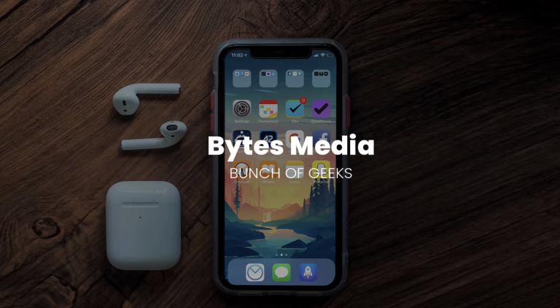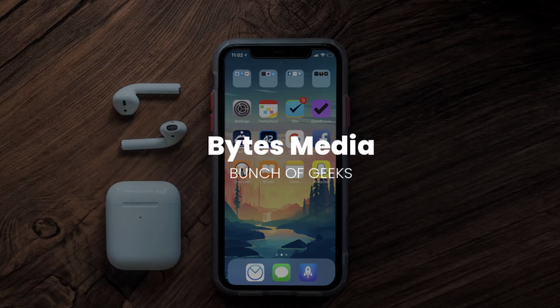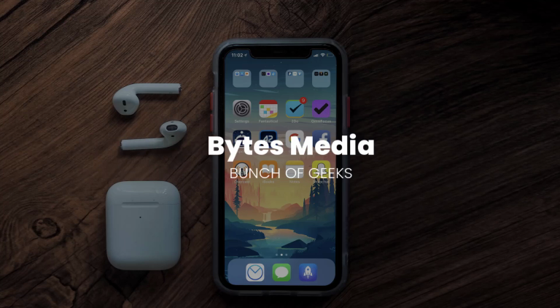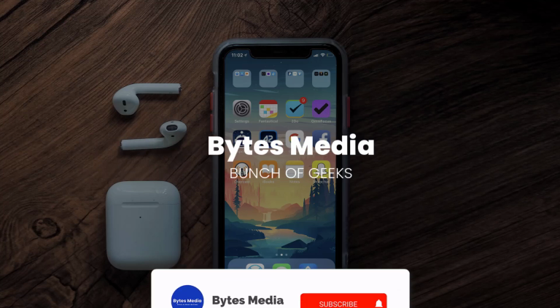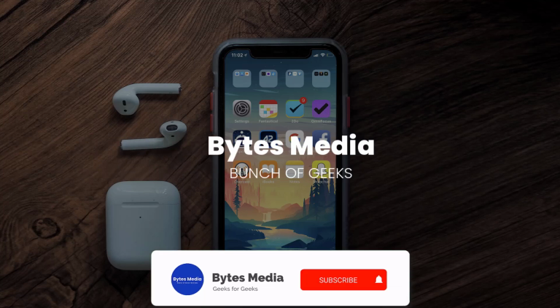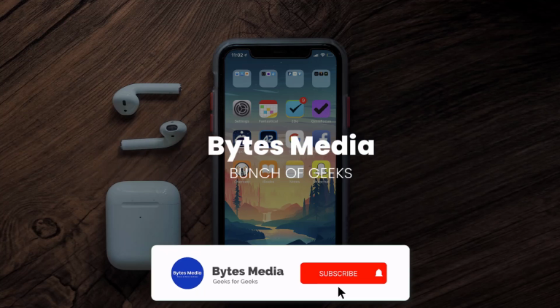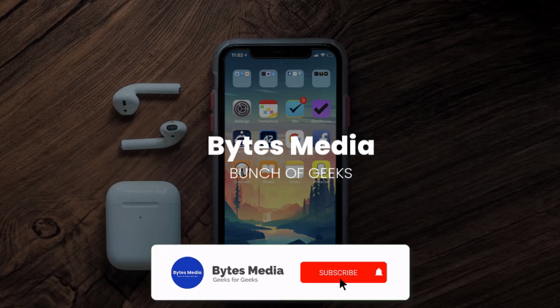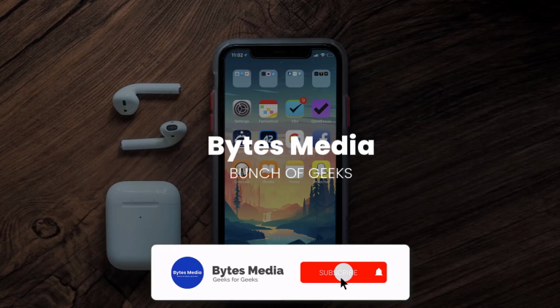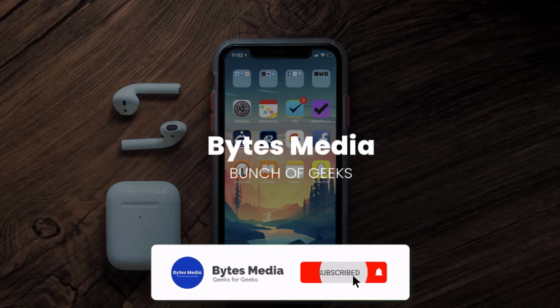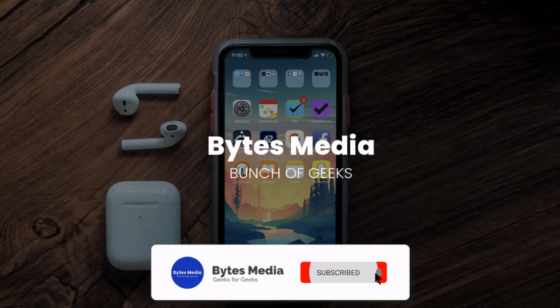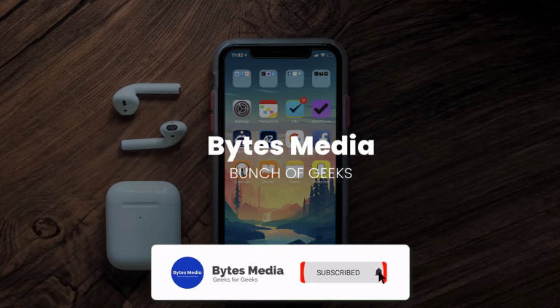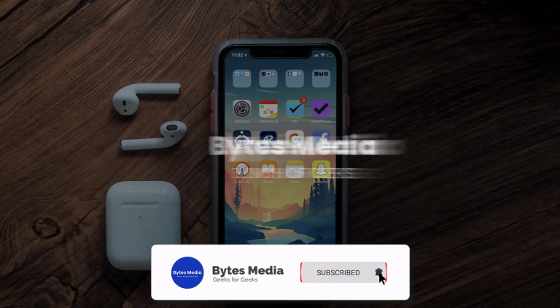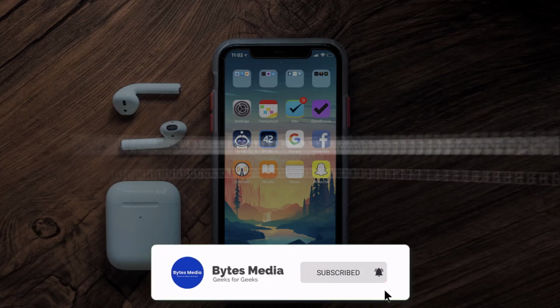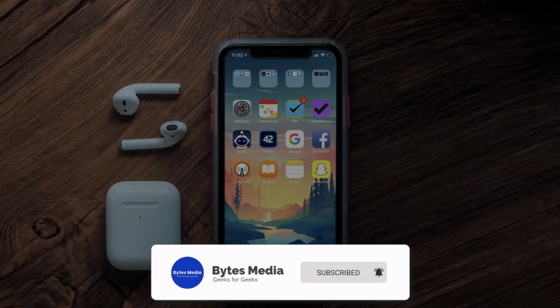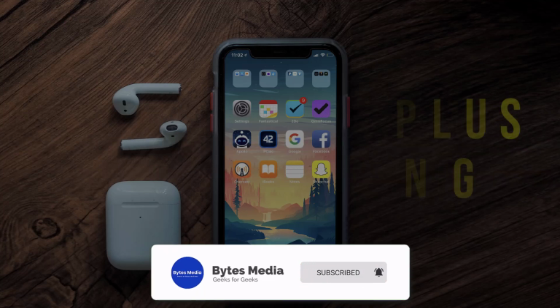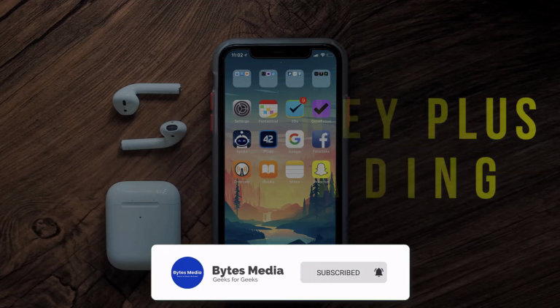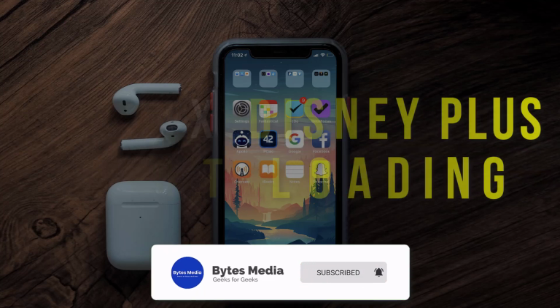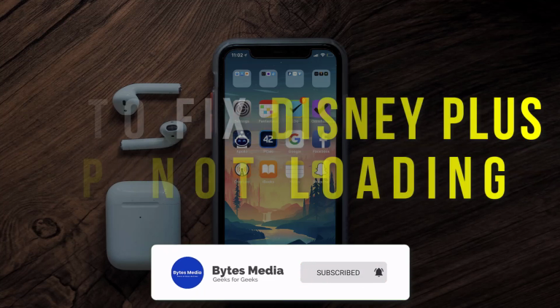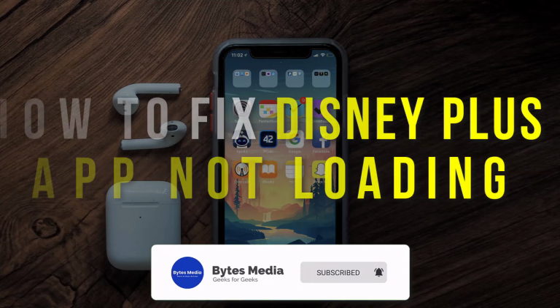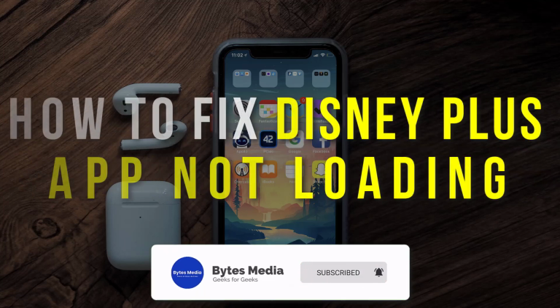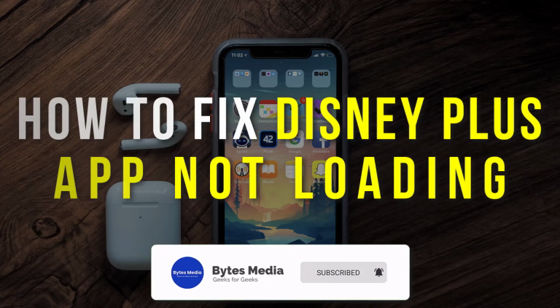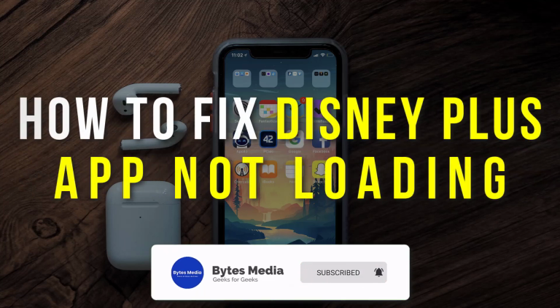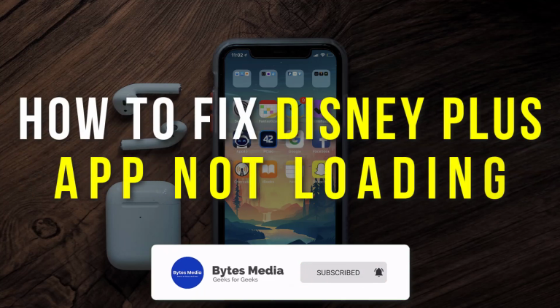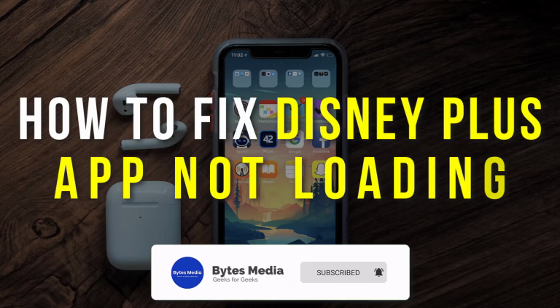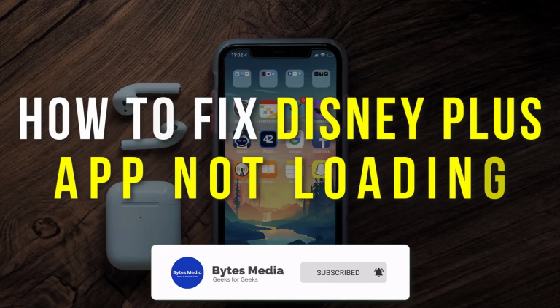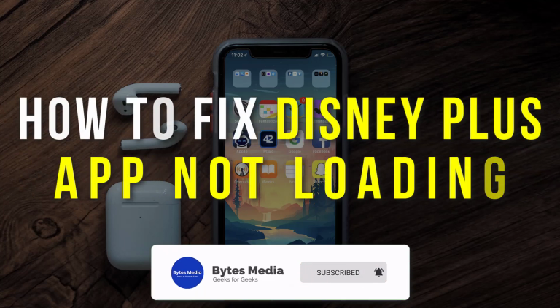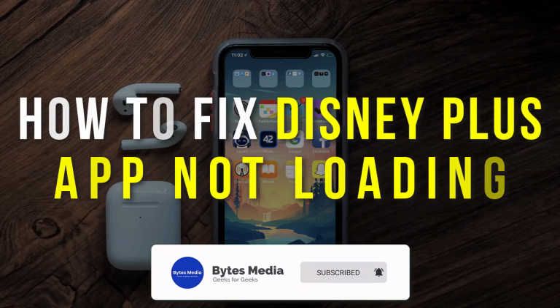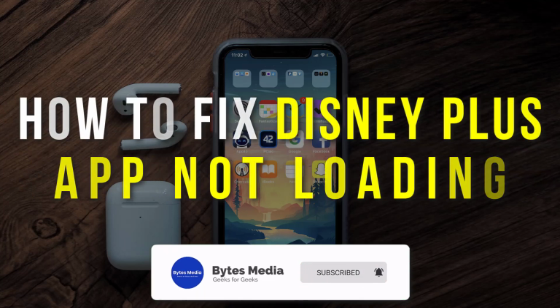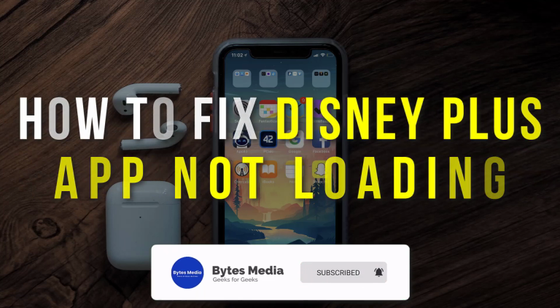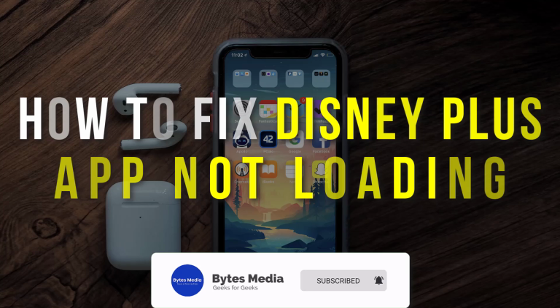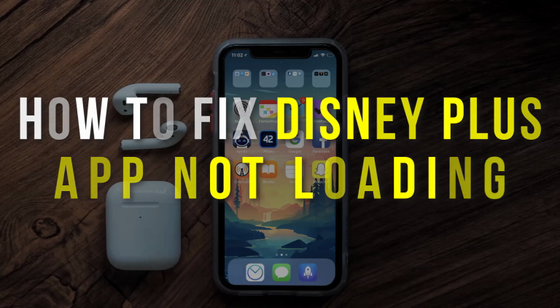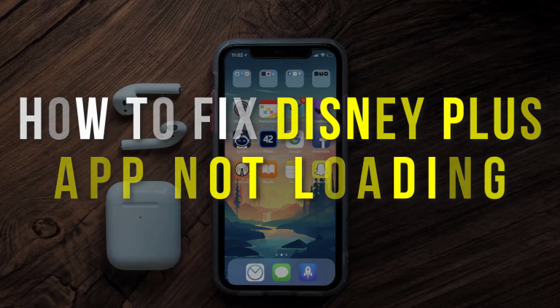Hey guys, I'm Anna and today I'm going to show you how to fix Disney Plus mobile app not loading.